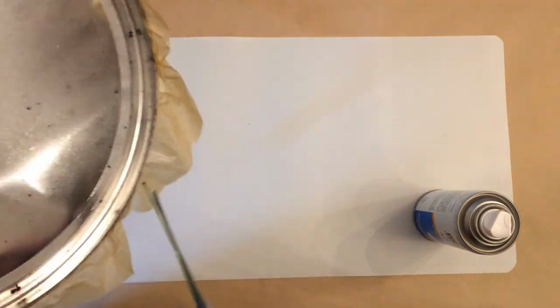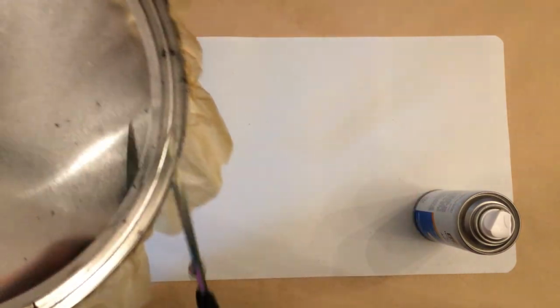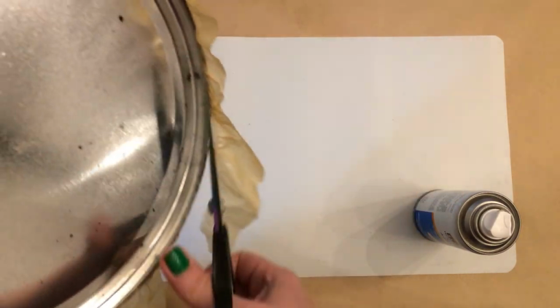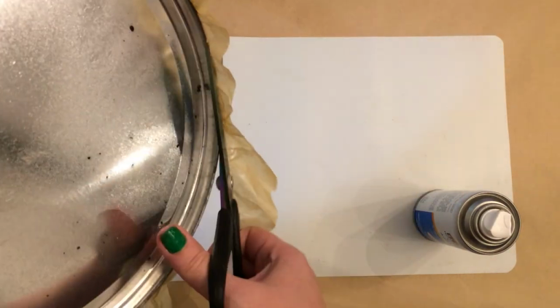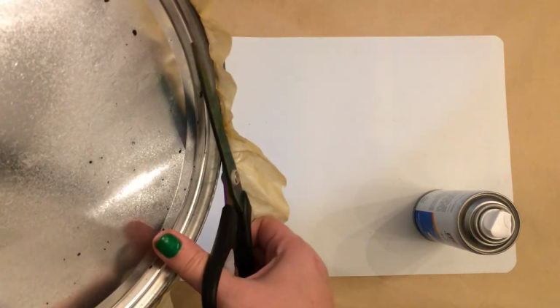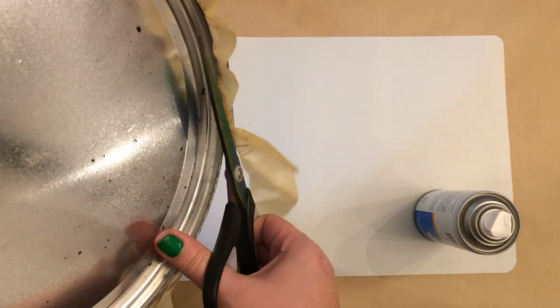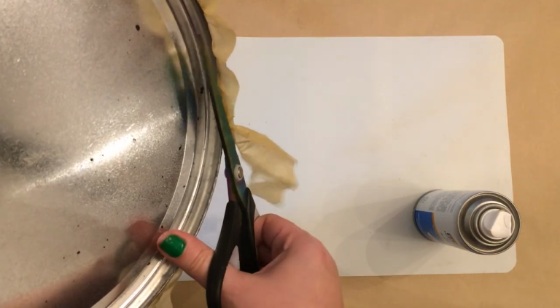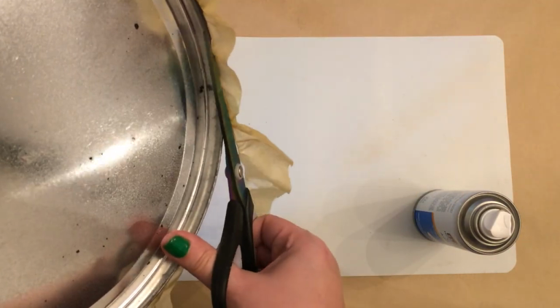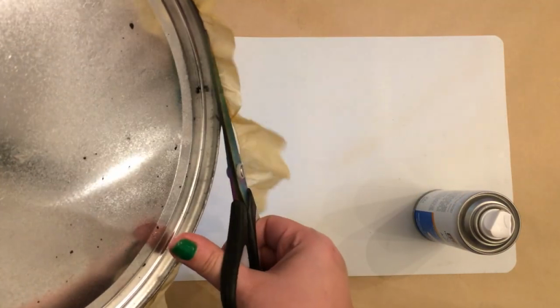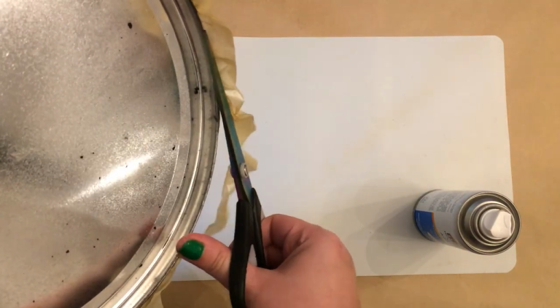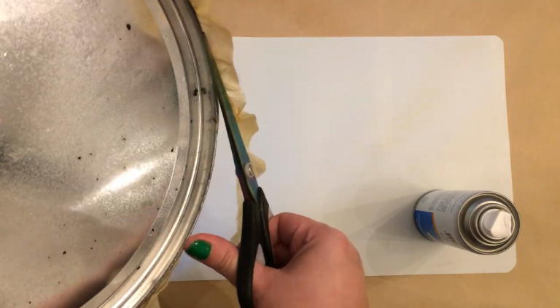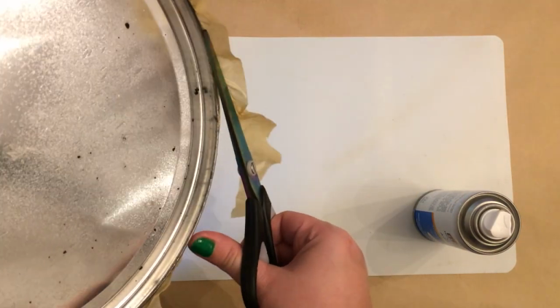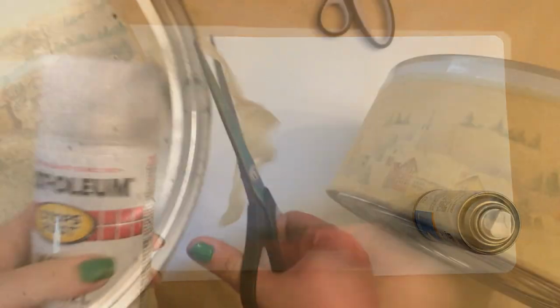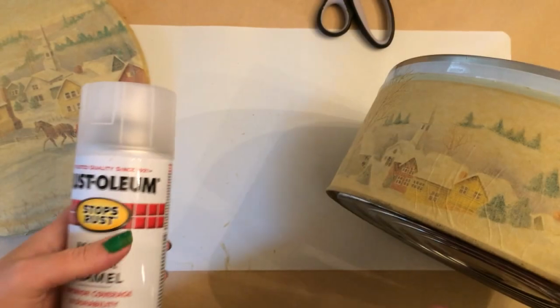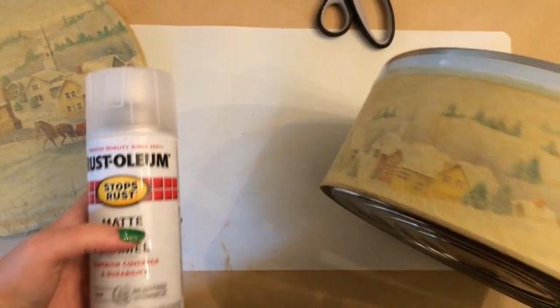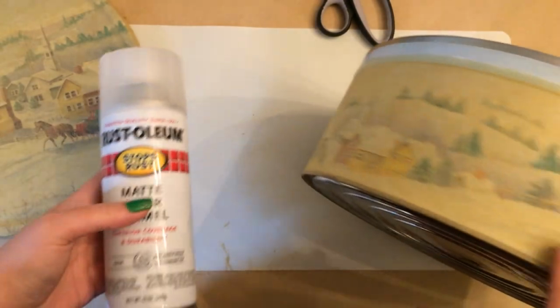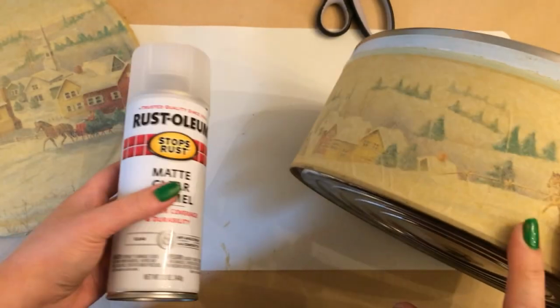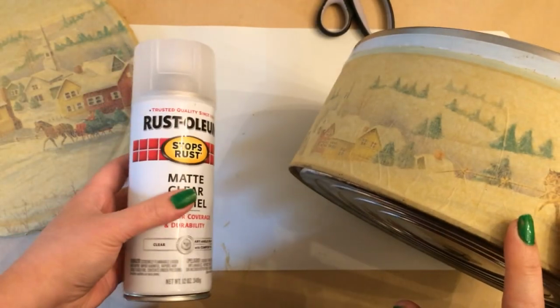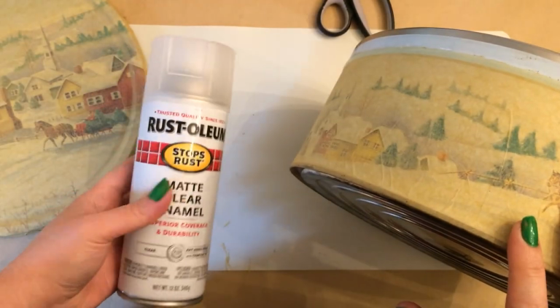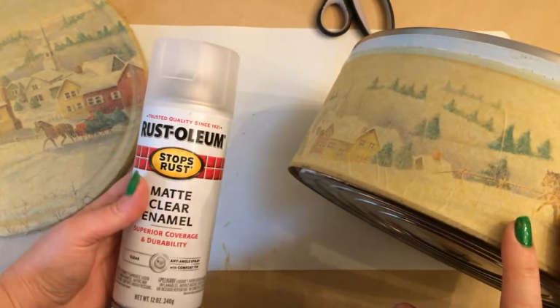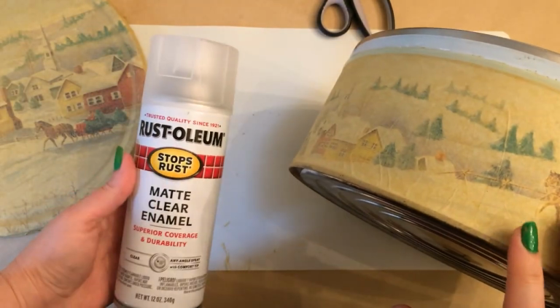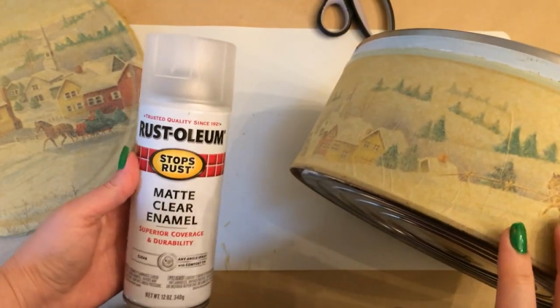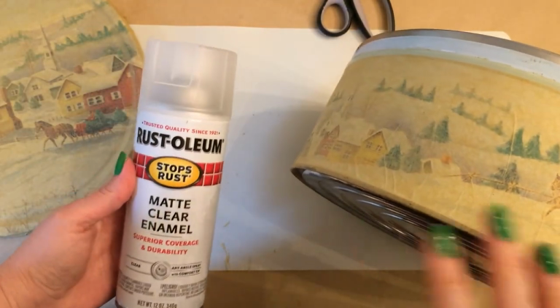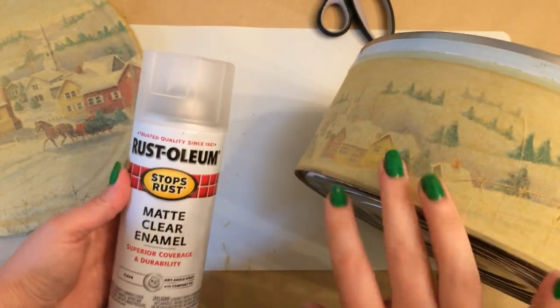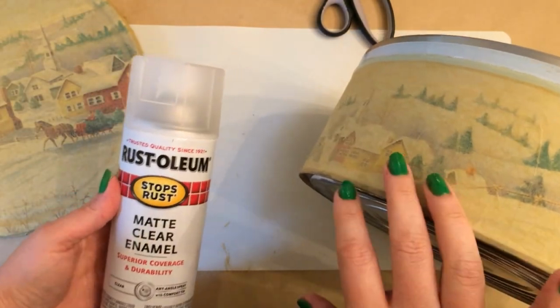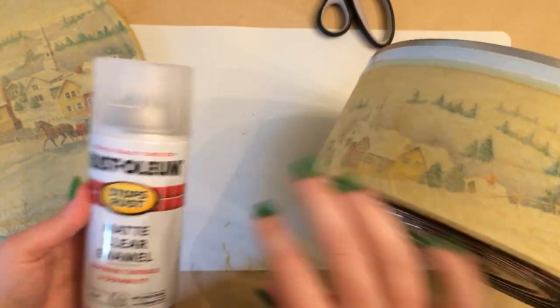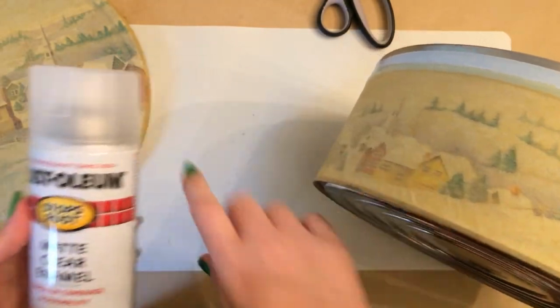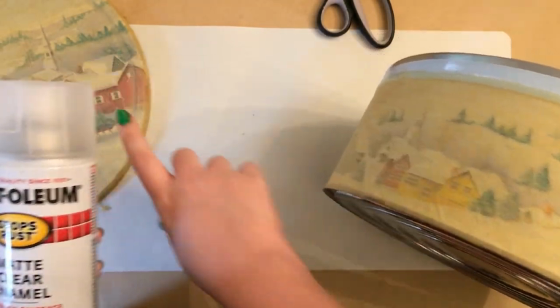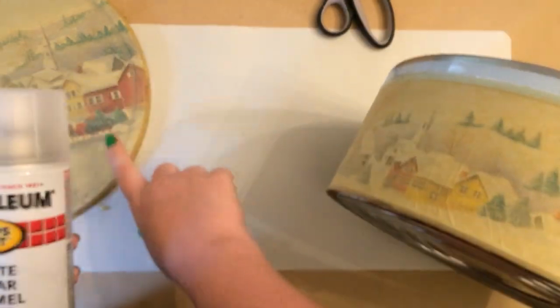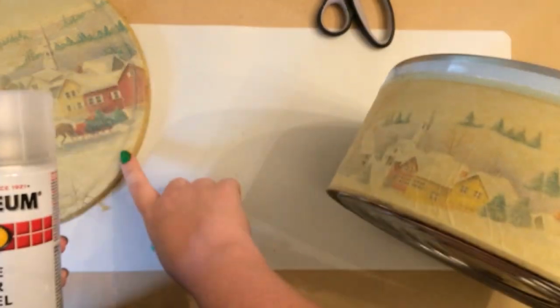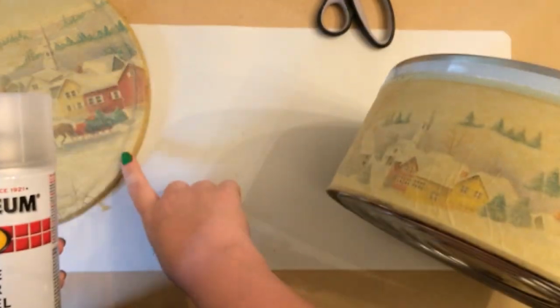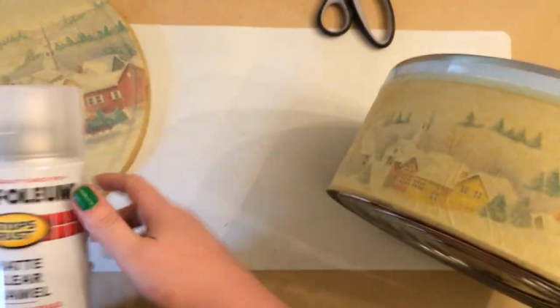And then once that glue set up, I did go back and do a clear coat over the top.